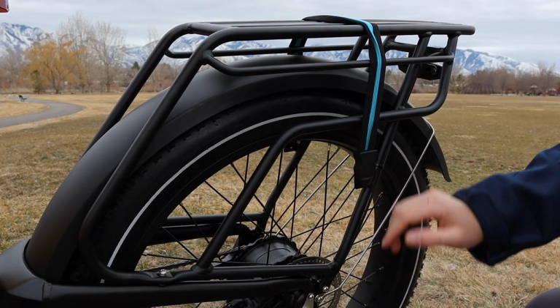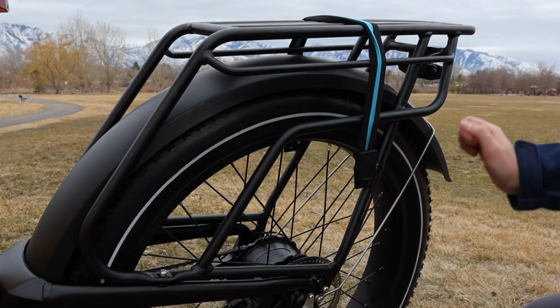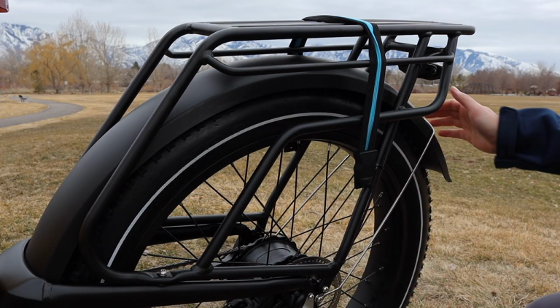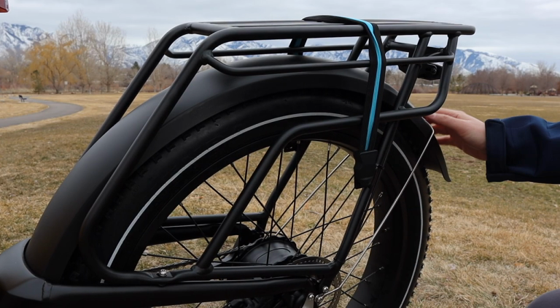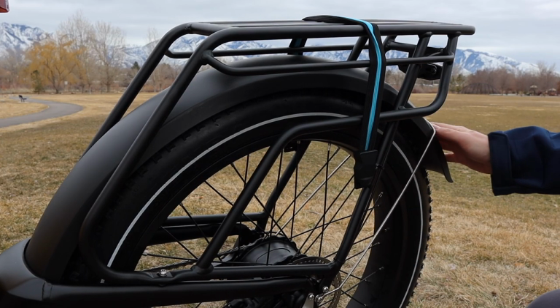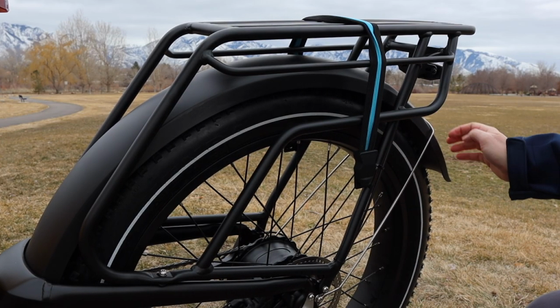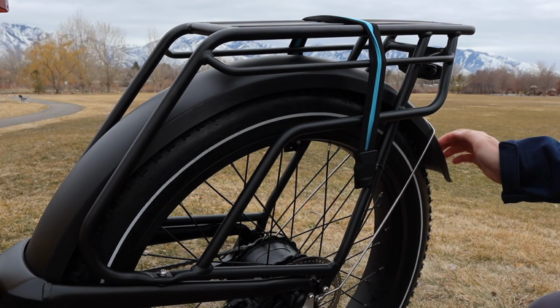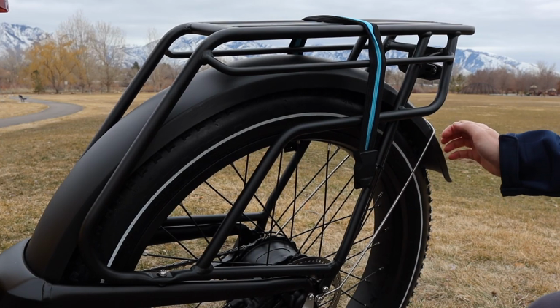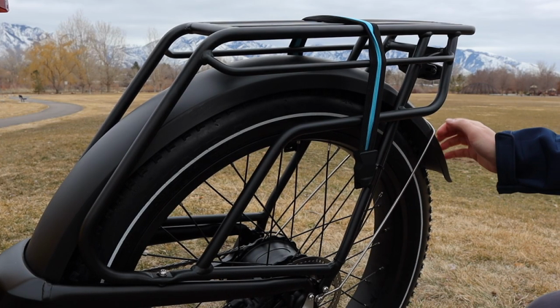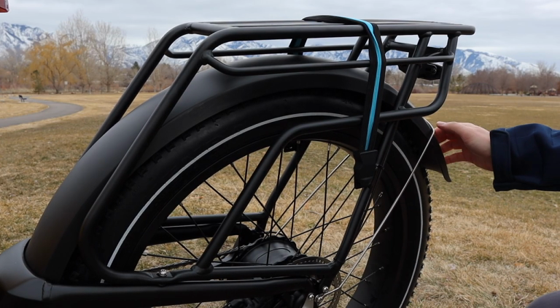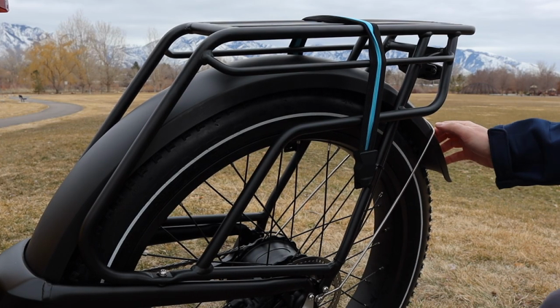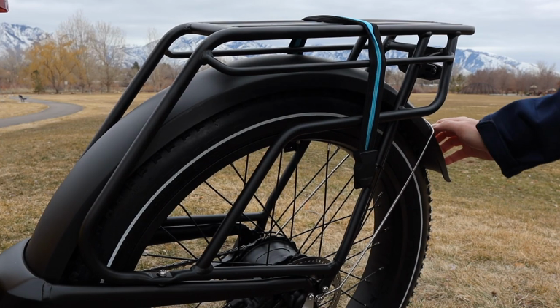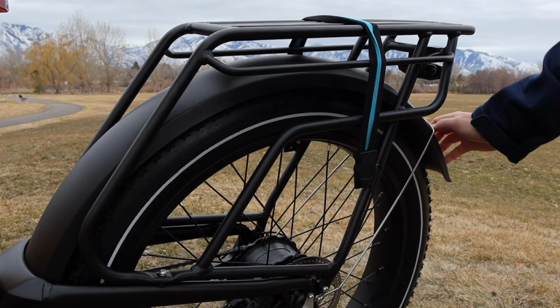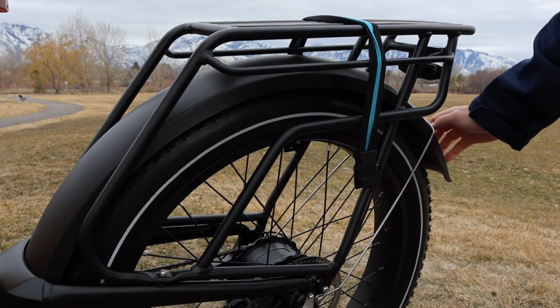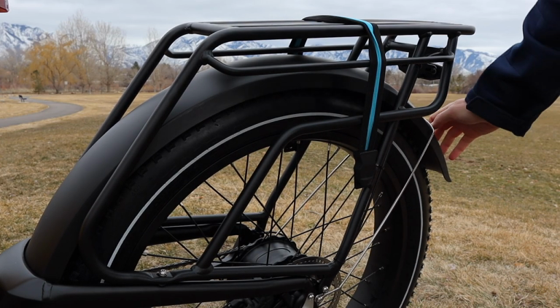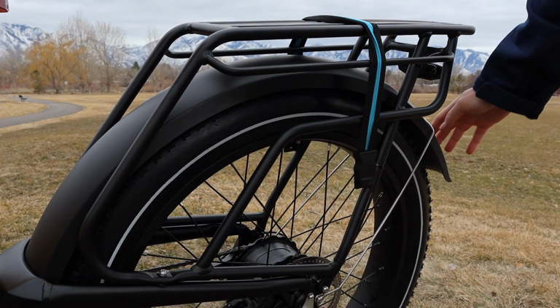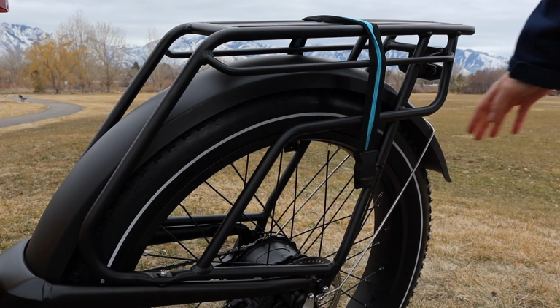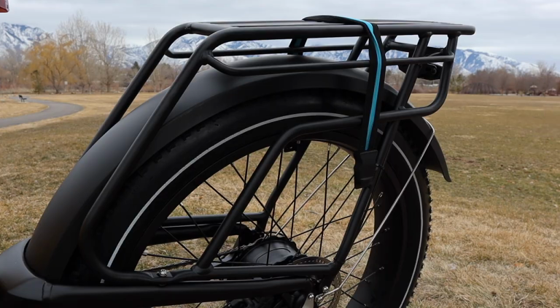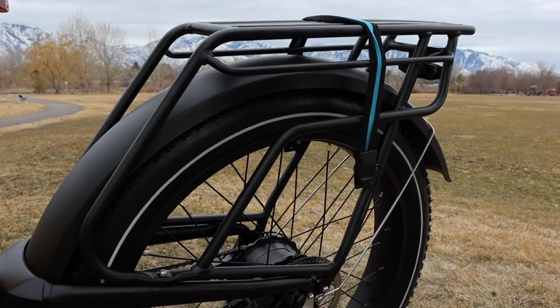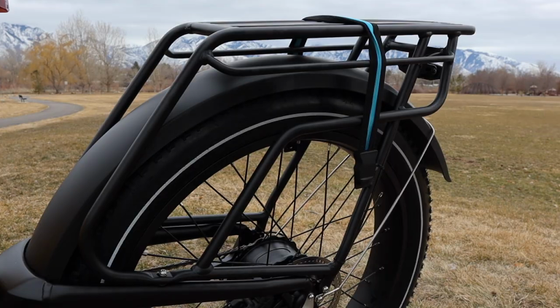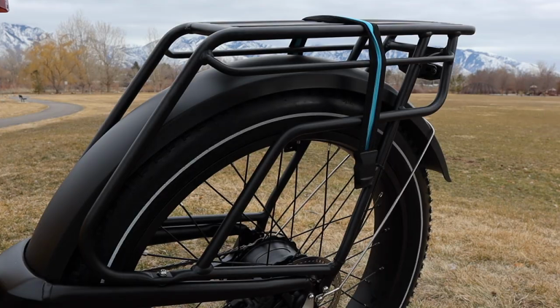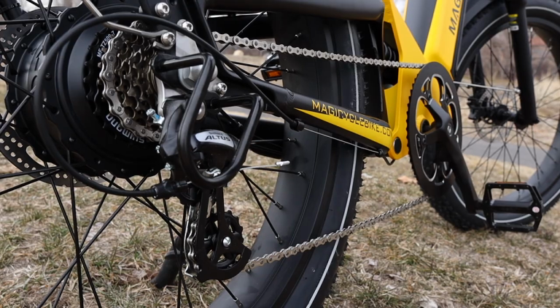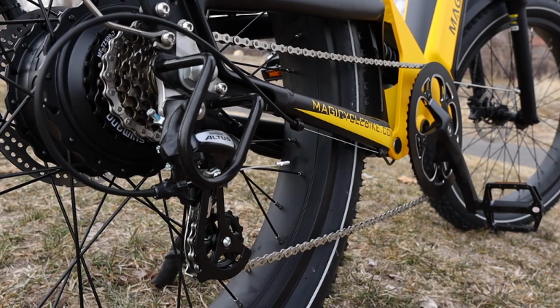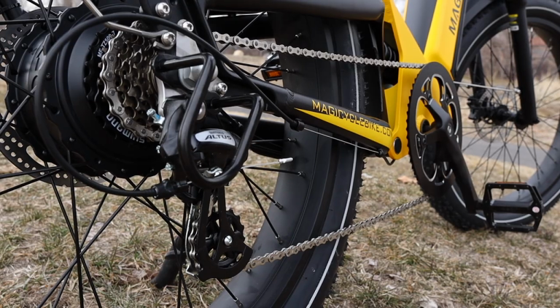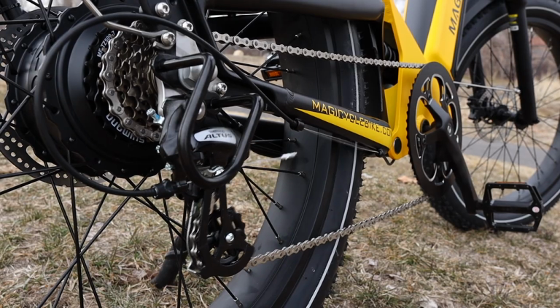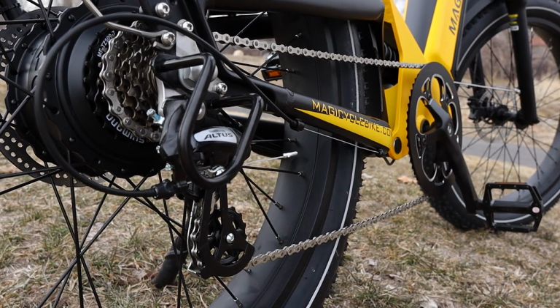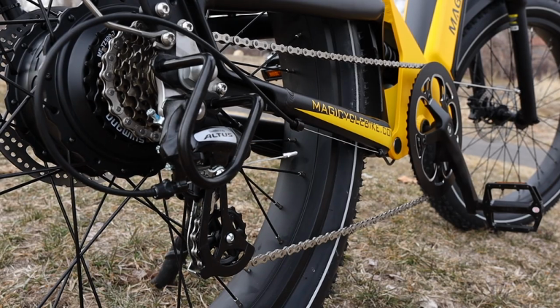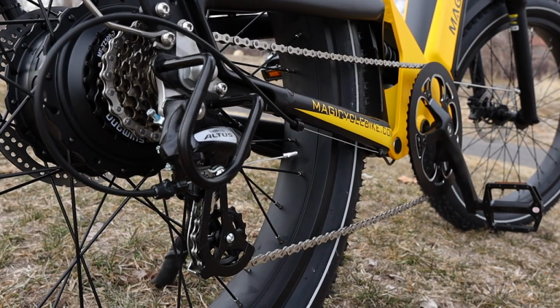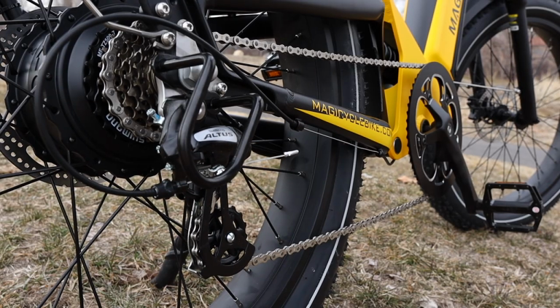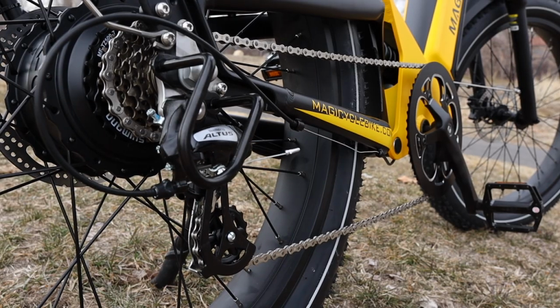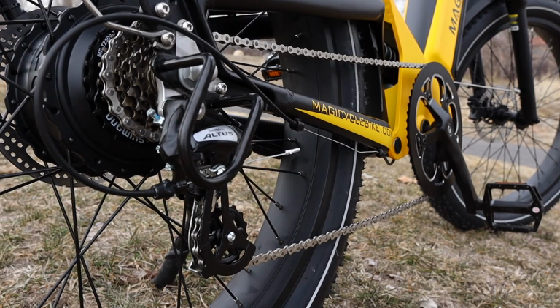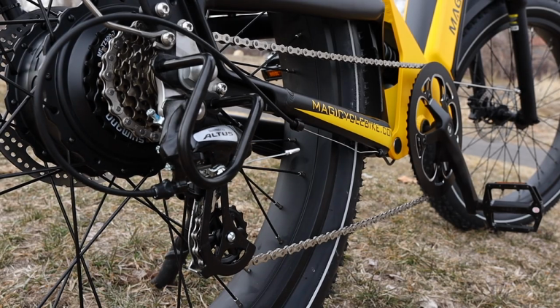As a matter of fact, the full coverage fenders and the Shimano derailleur will add a lot of versatility to this option.